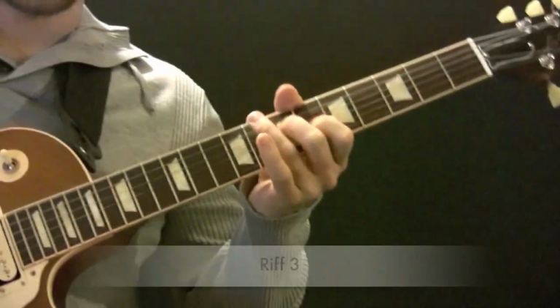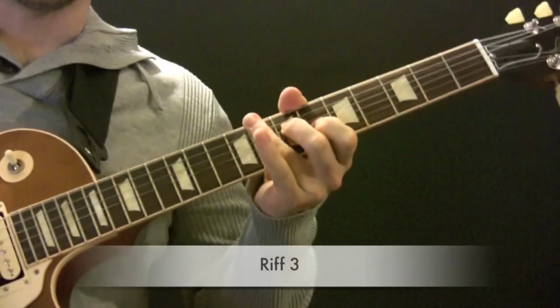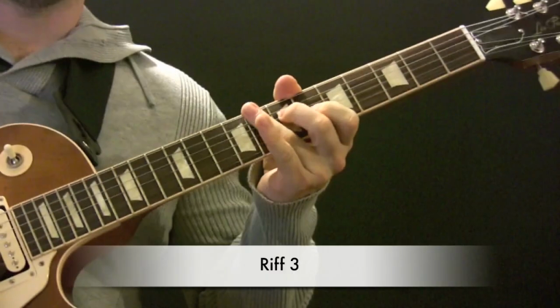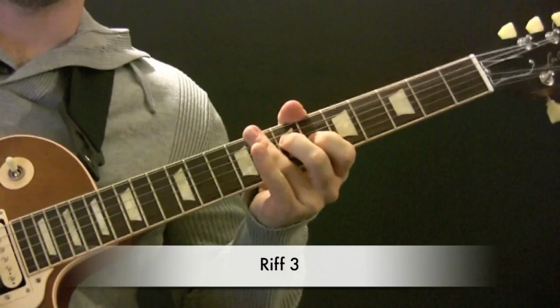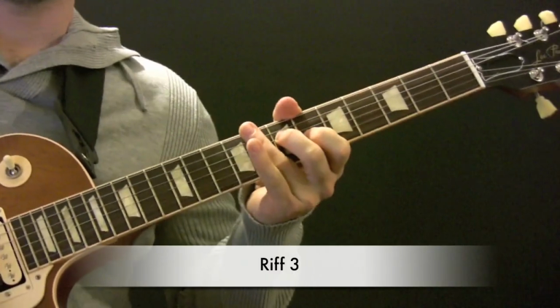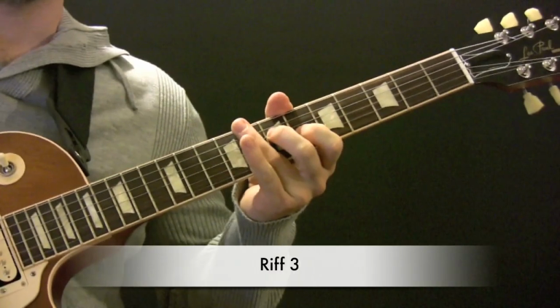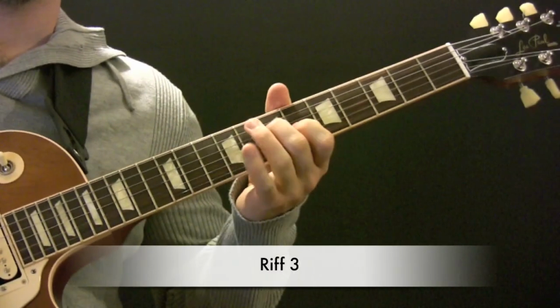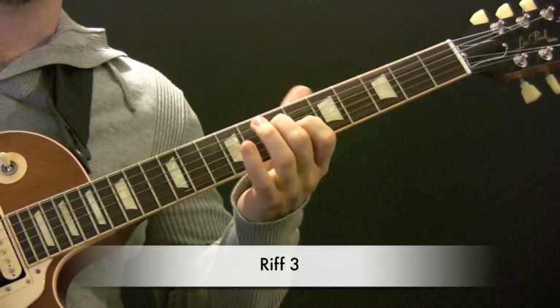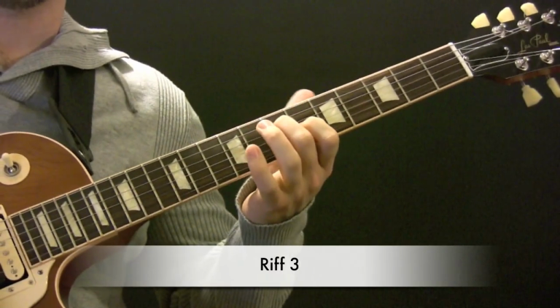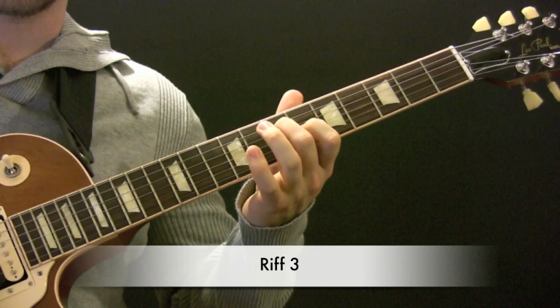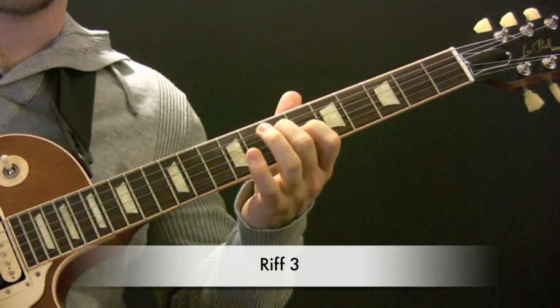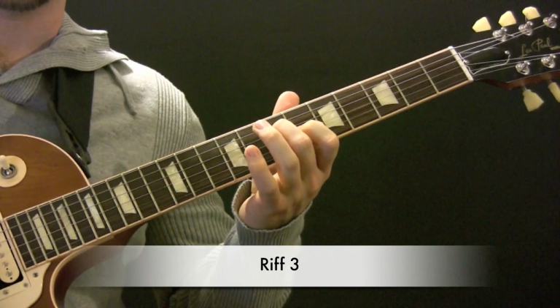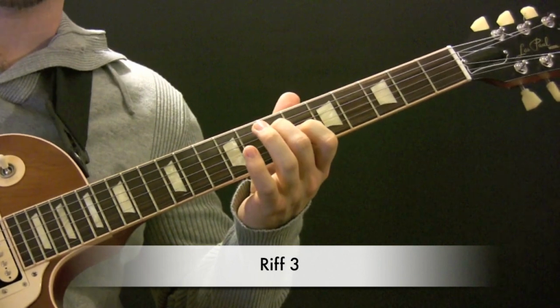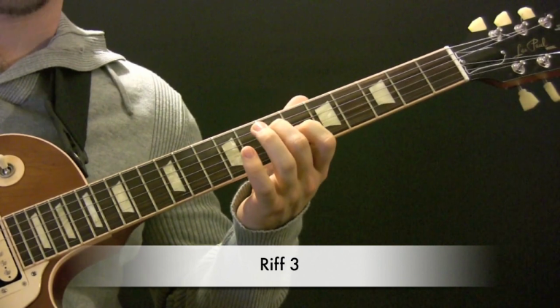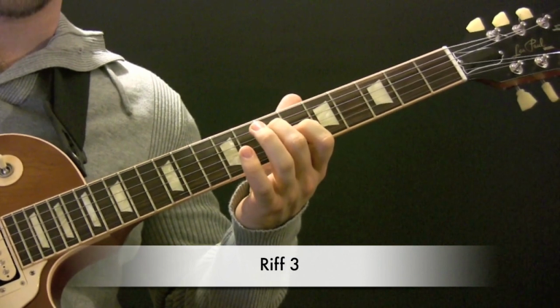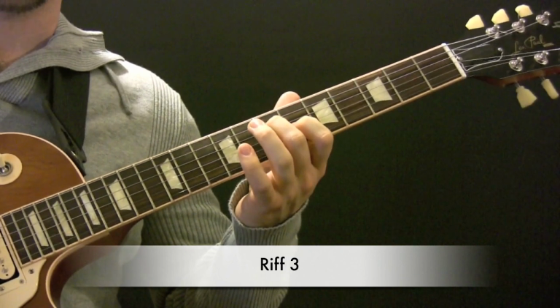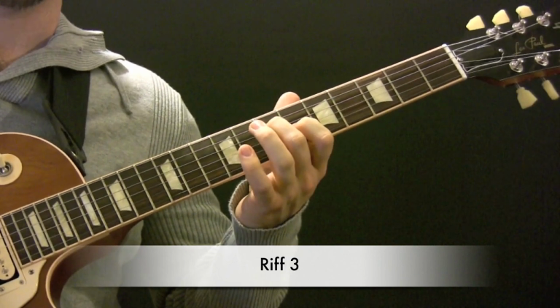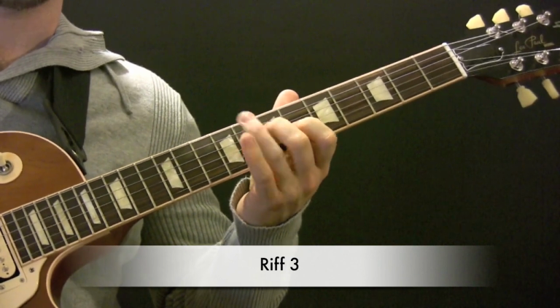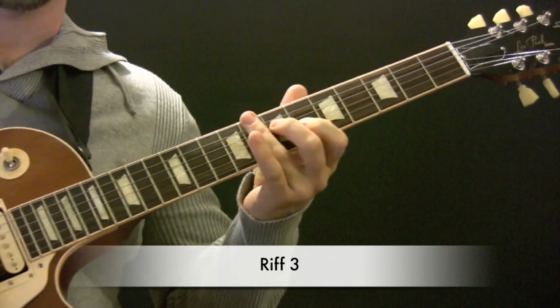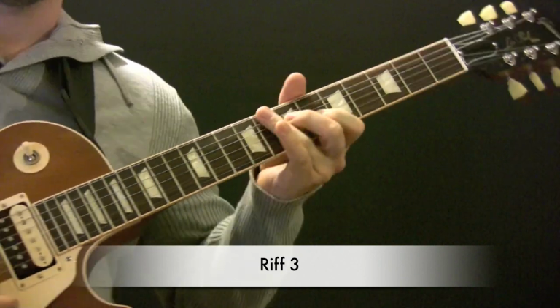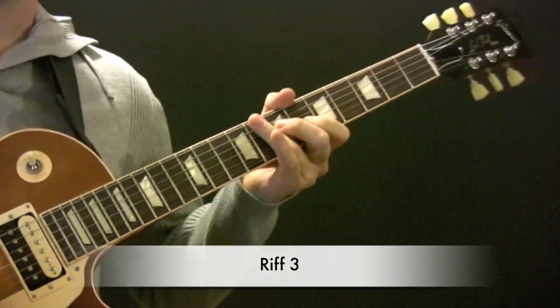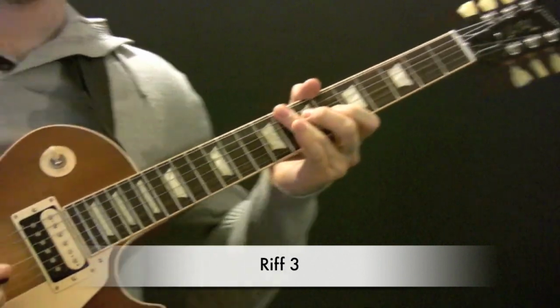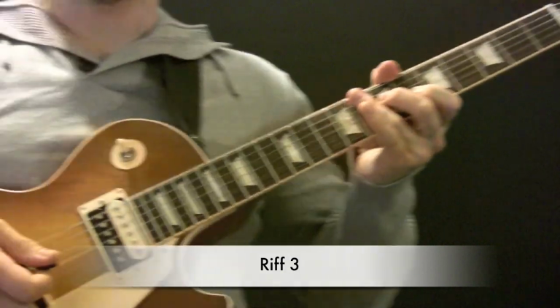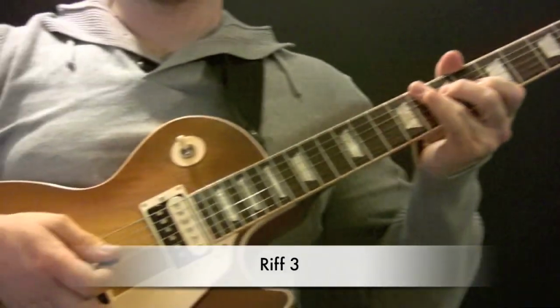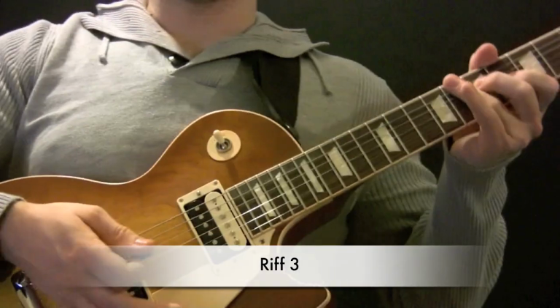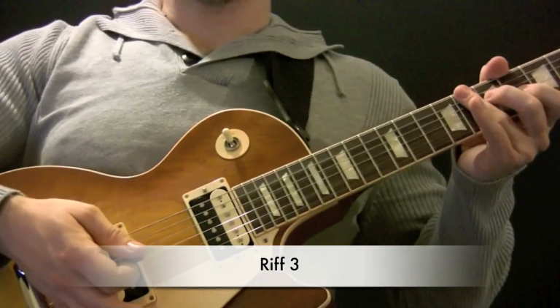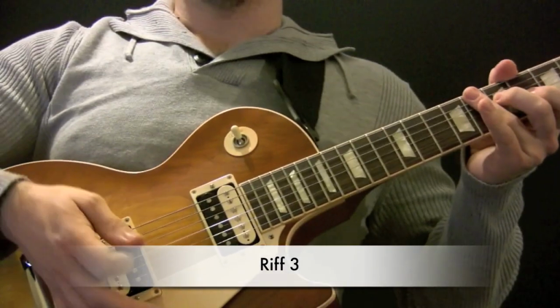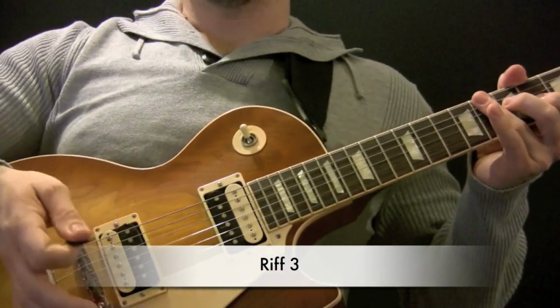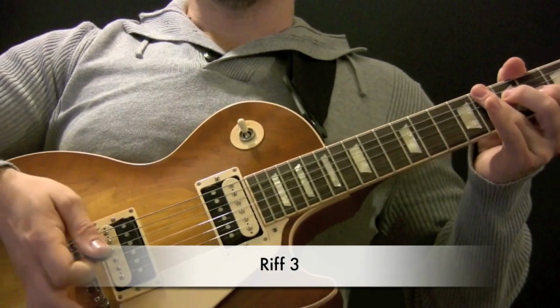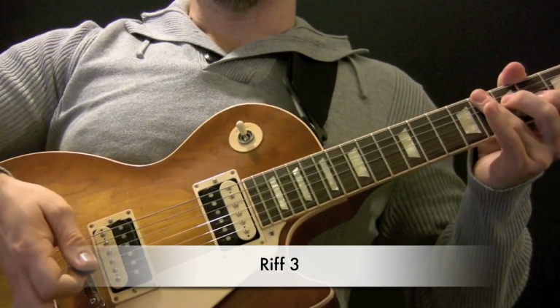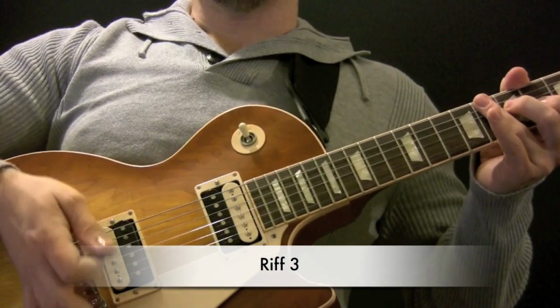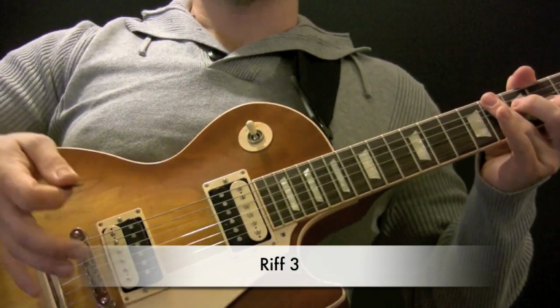Then behind that riff you're going to be muting. So your hand is just going to be slightly on the bridge.